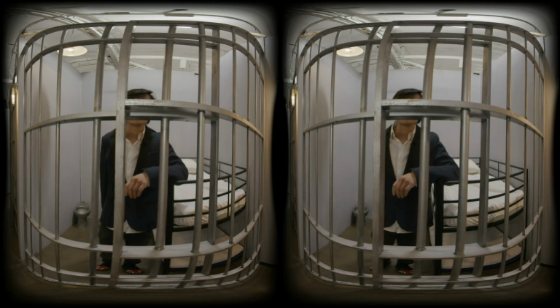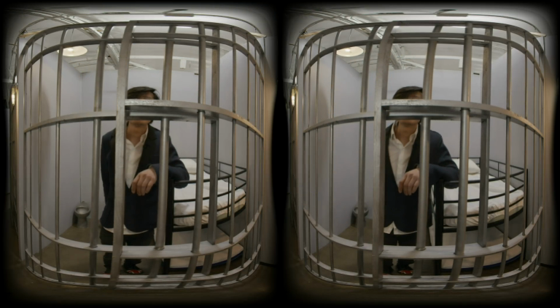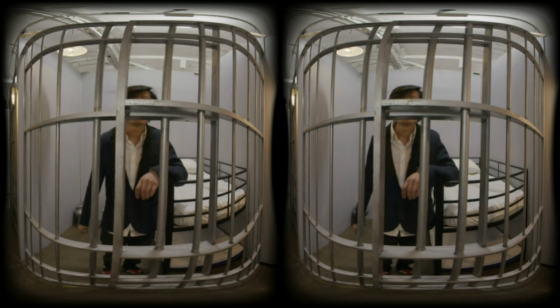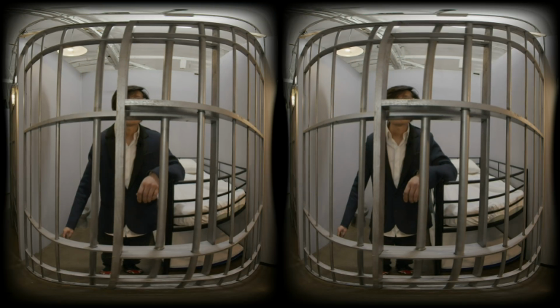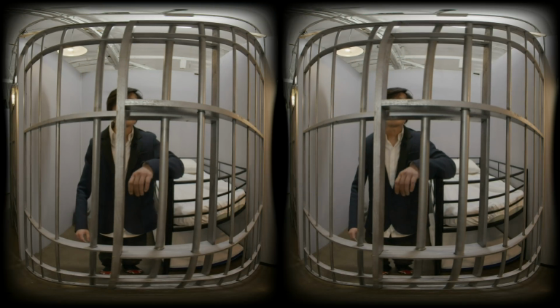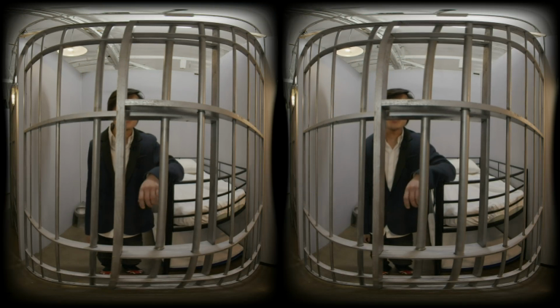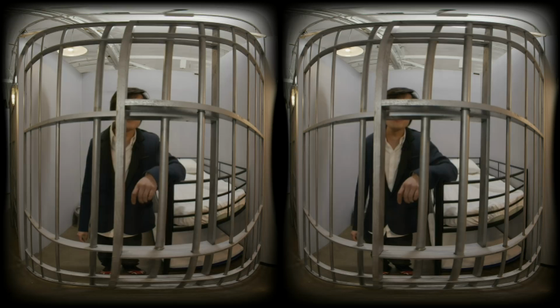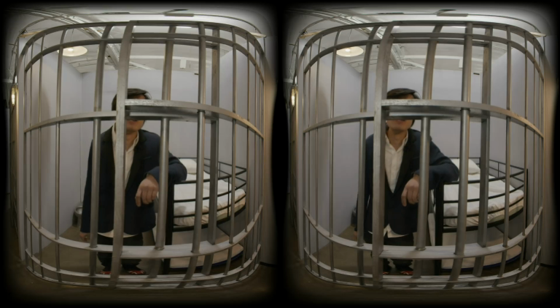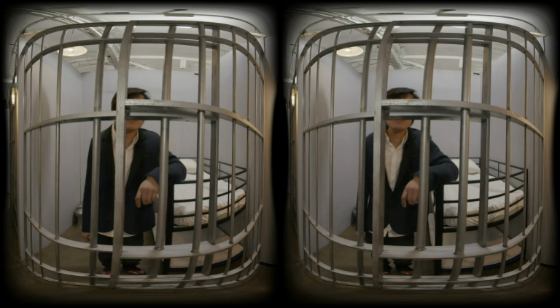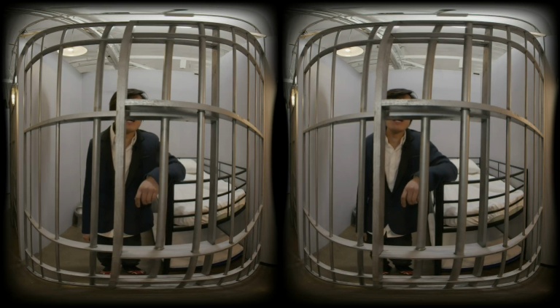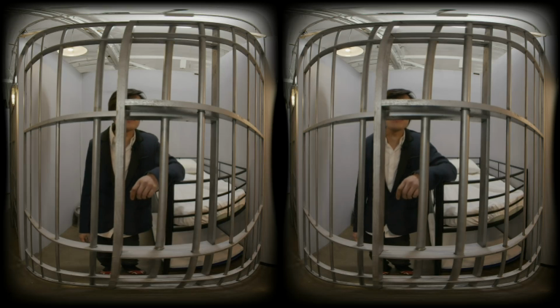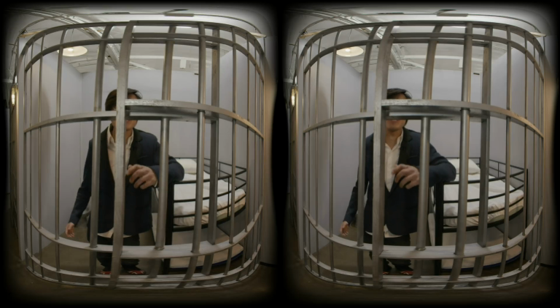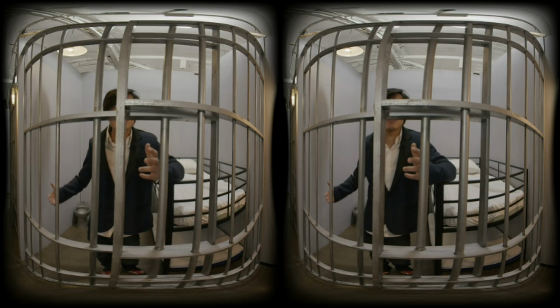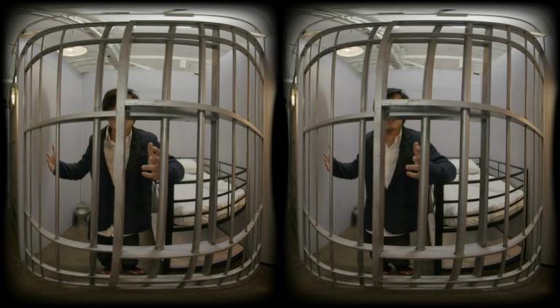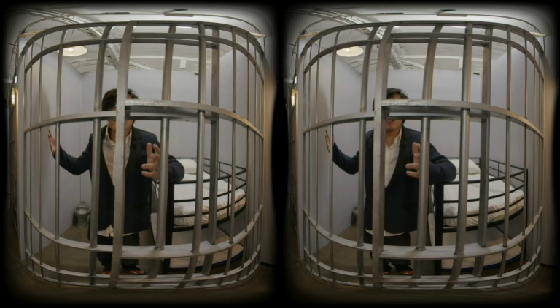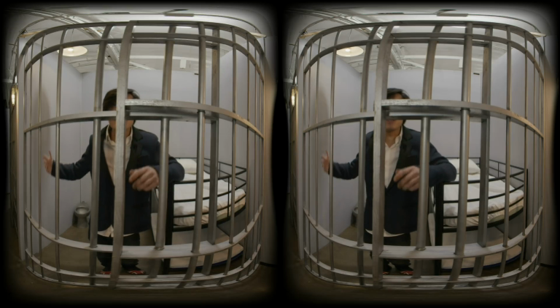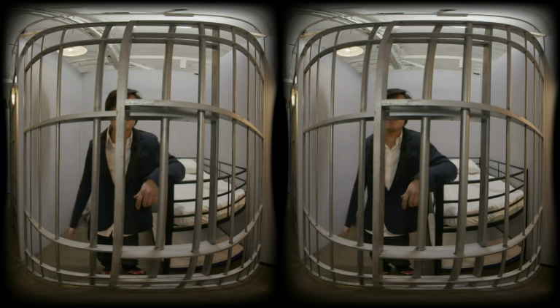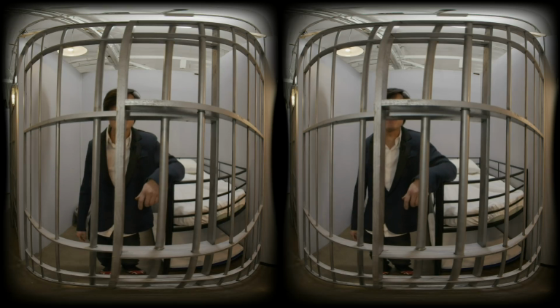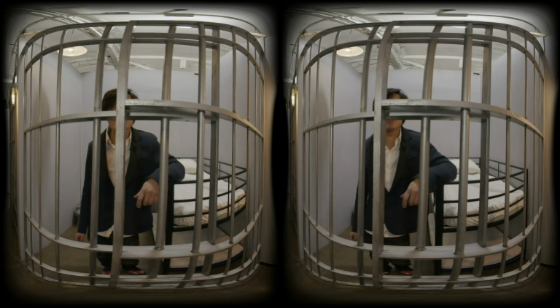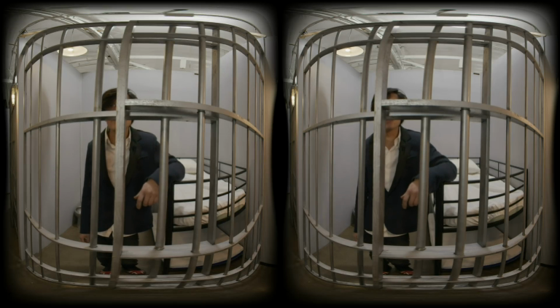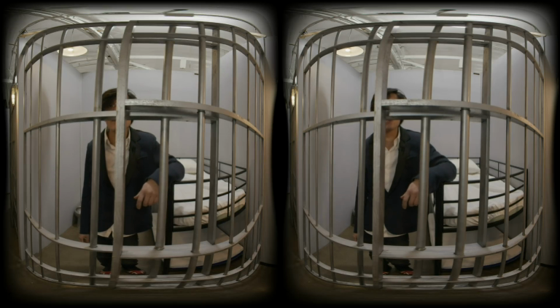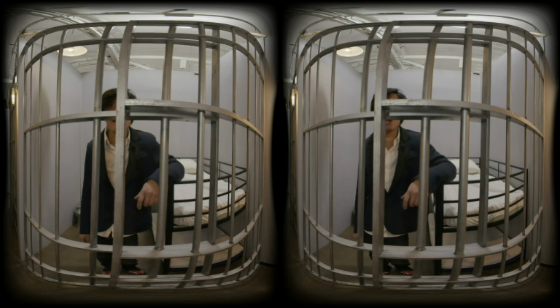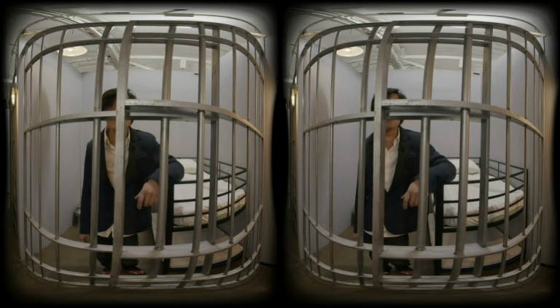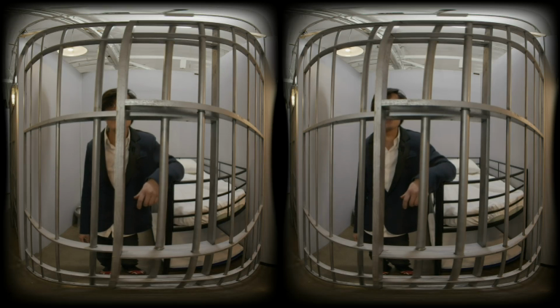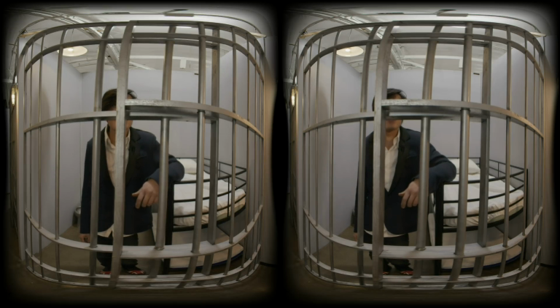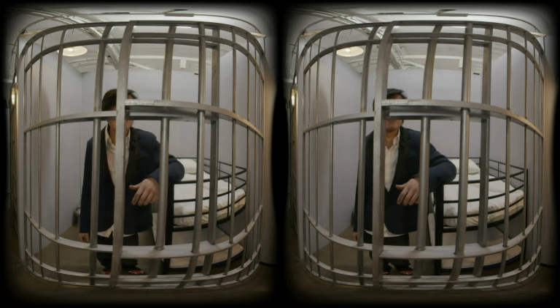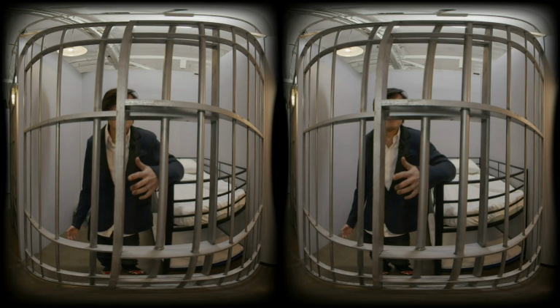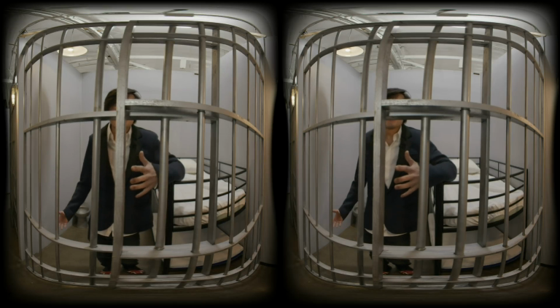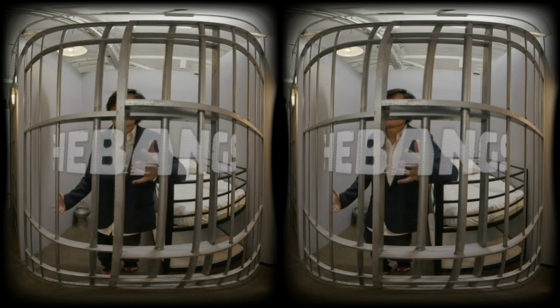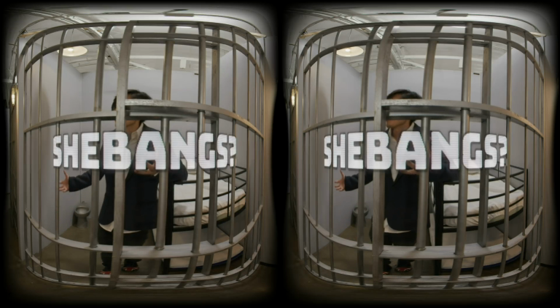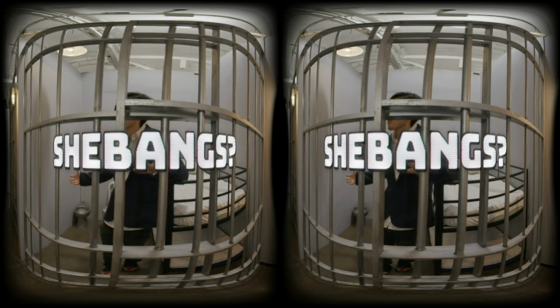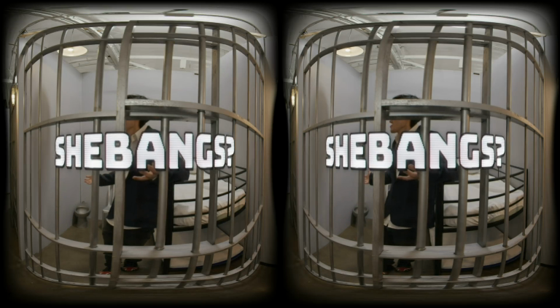Now I'm in jail — I was being a dictator in the metaverse.